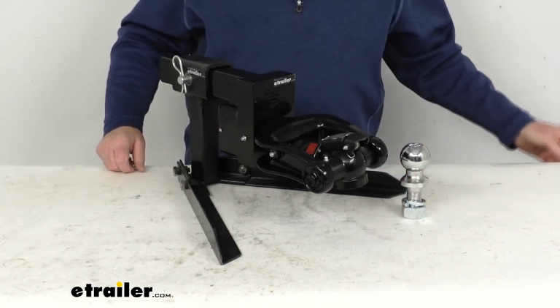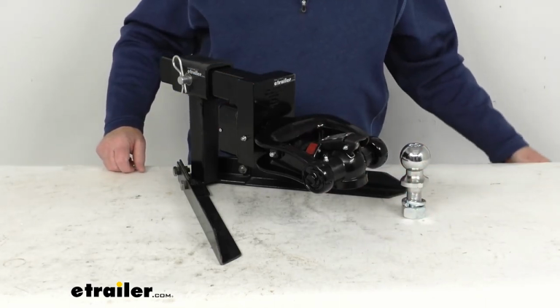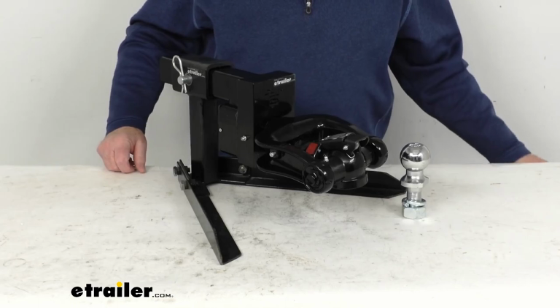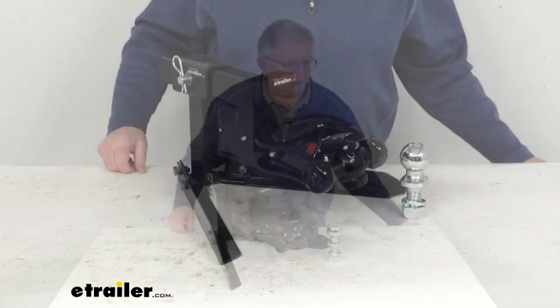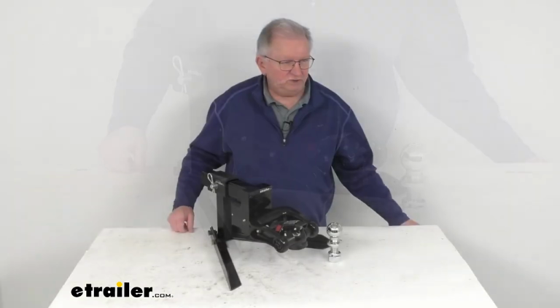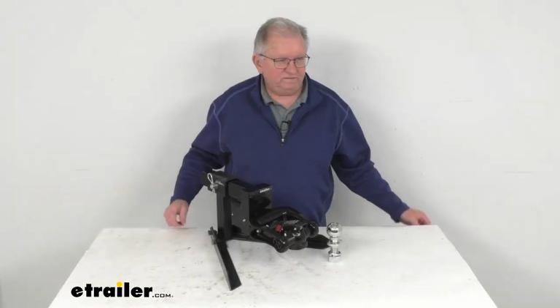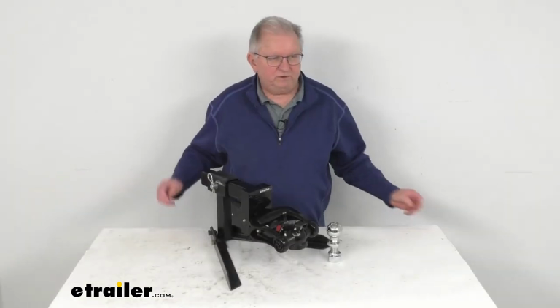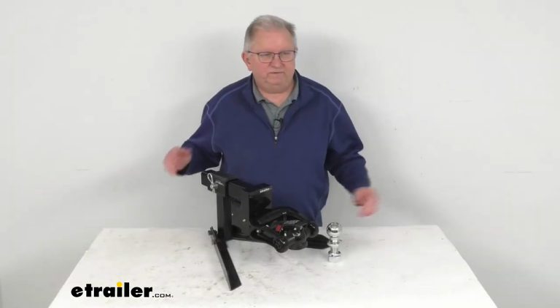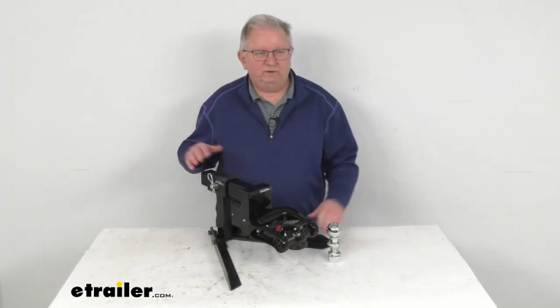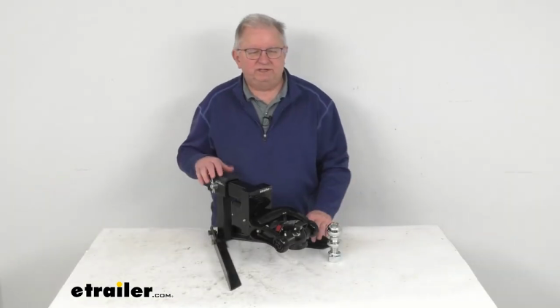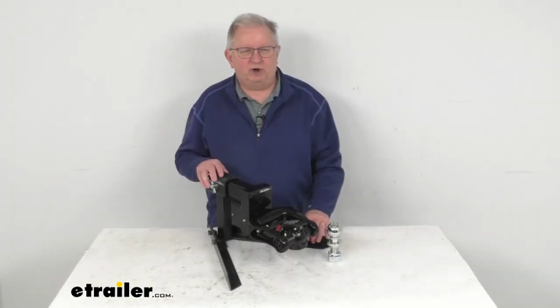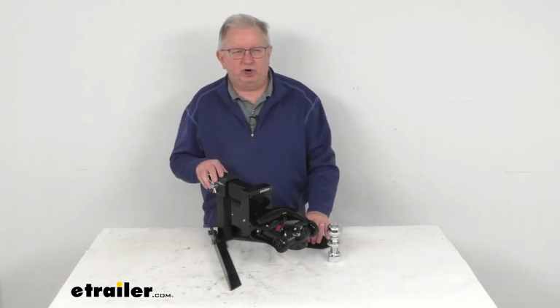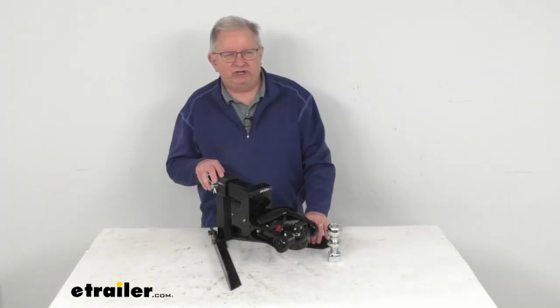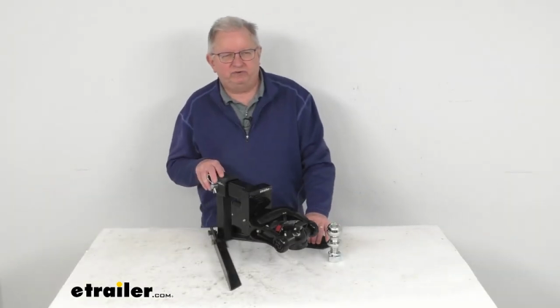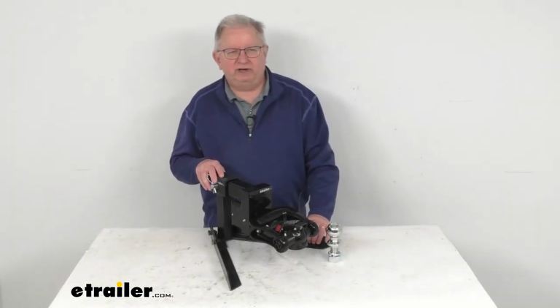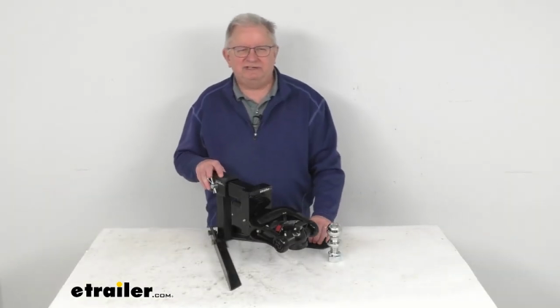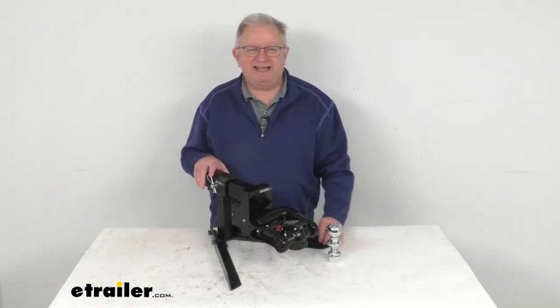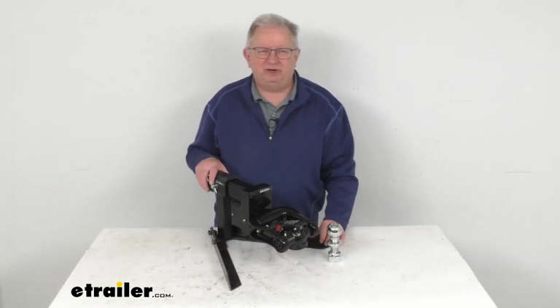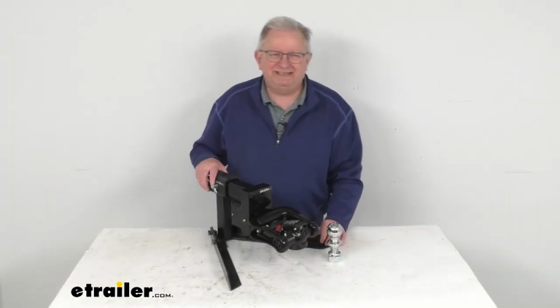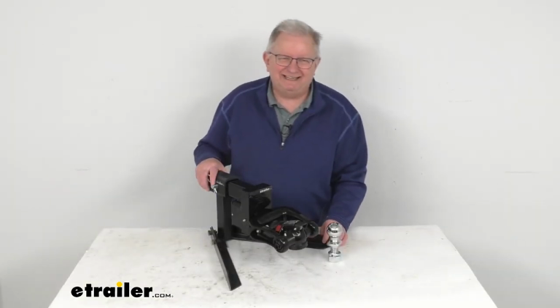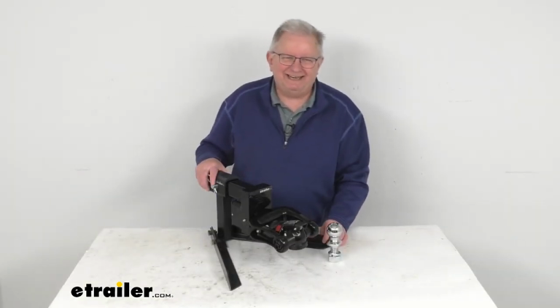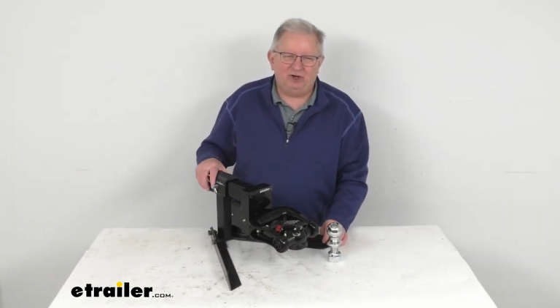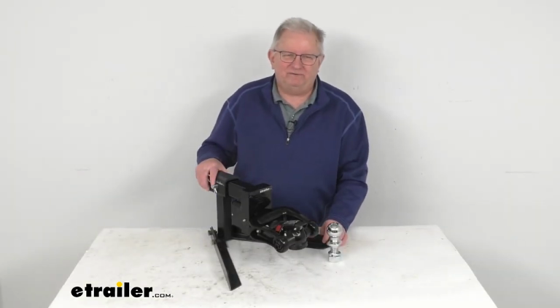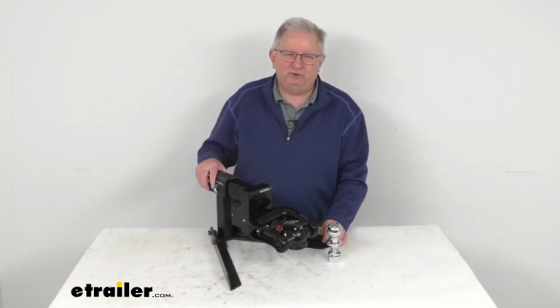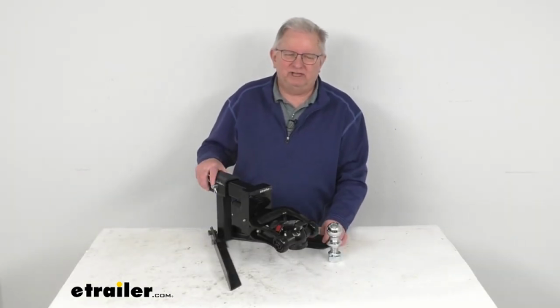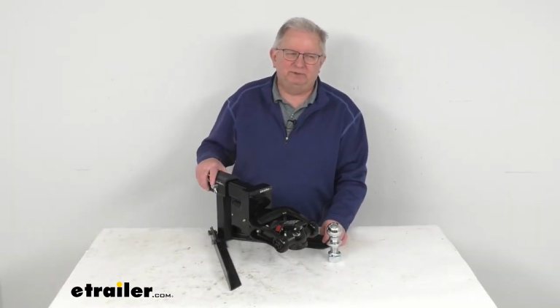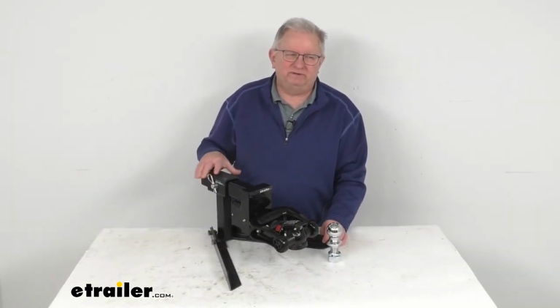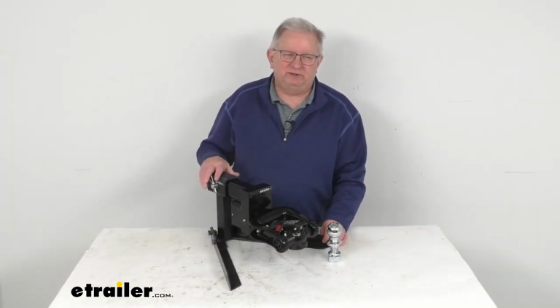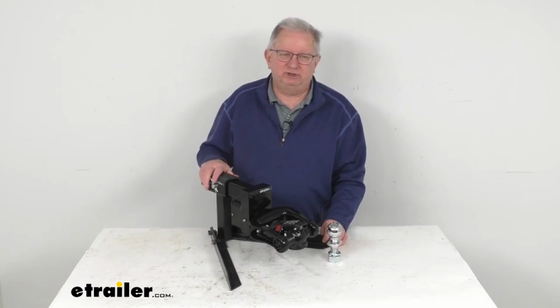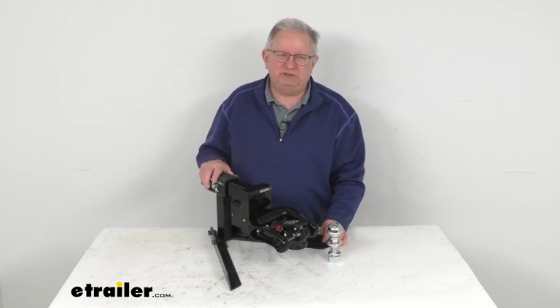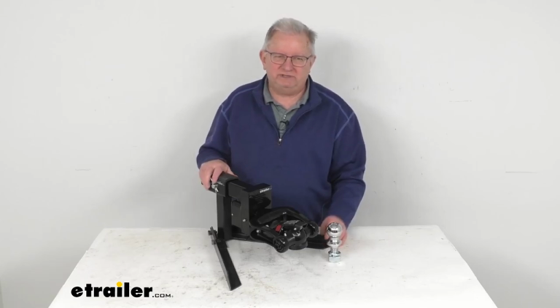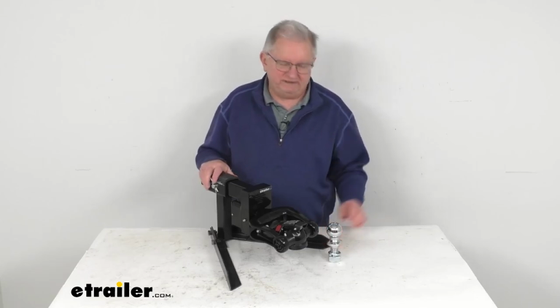That's going to do it for the review on this ARC Trailer Side Articulating Off-Road Coupler for a 2-inch receiver.